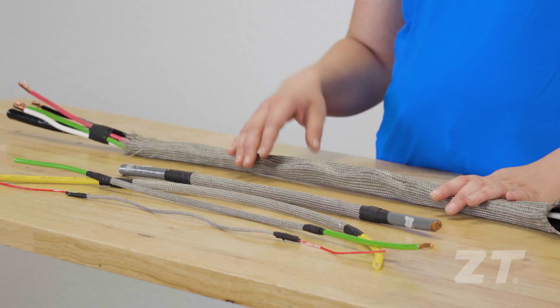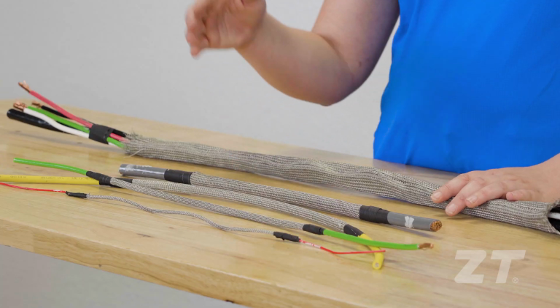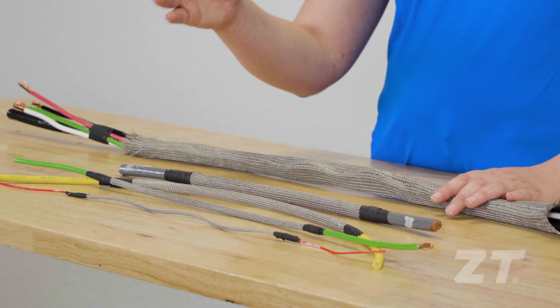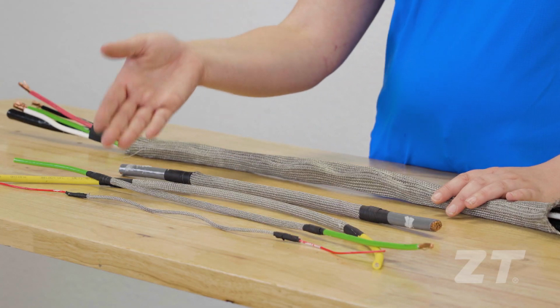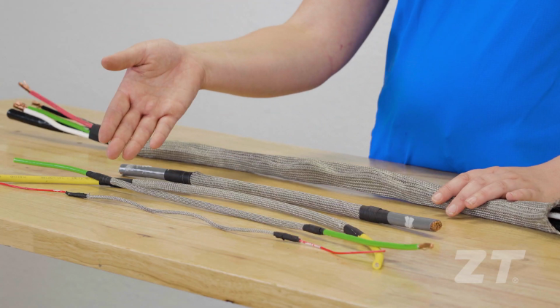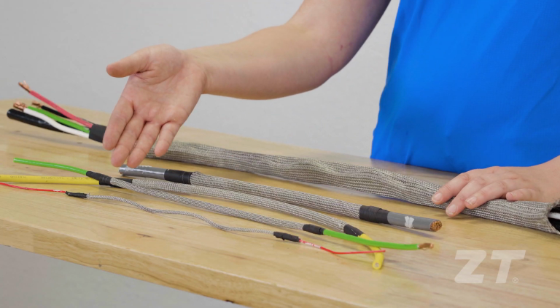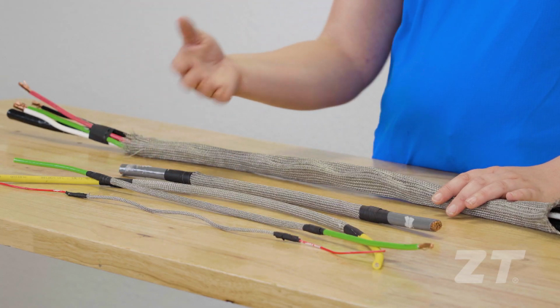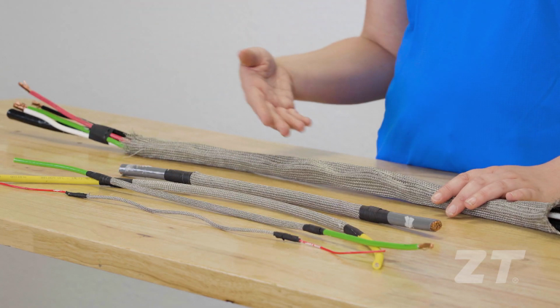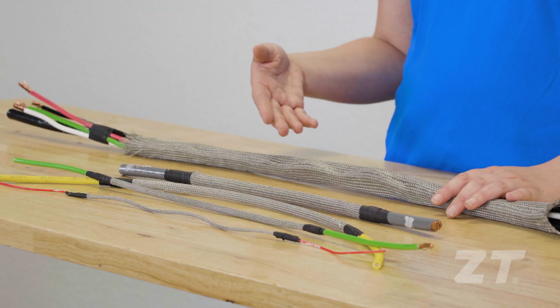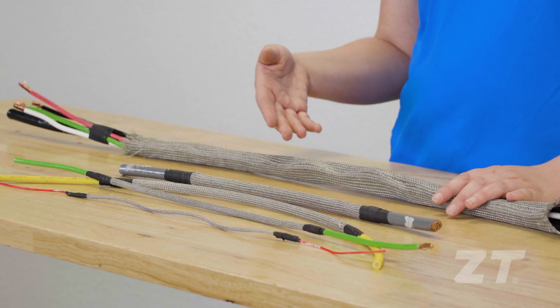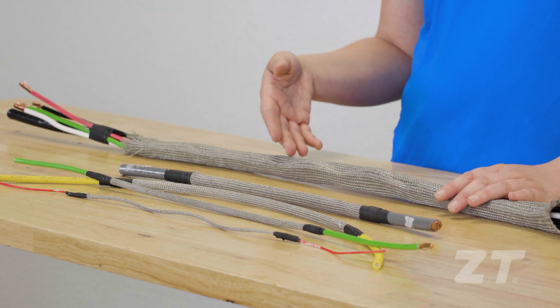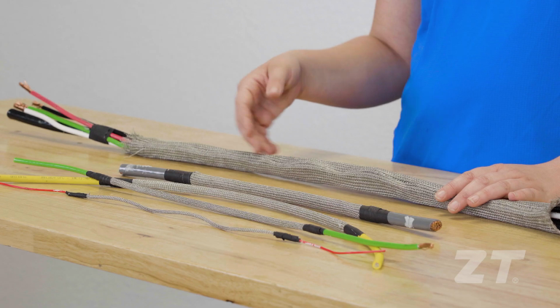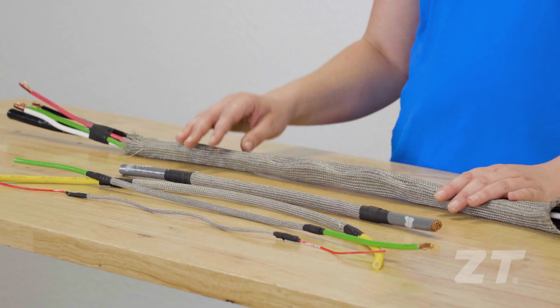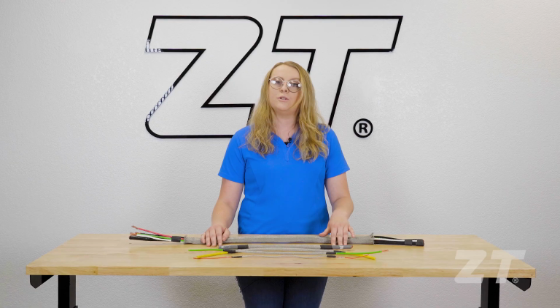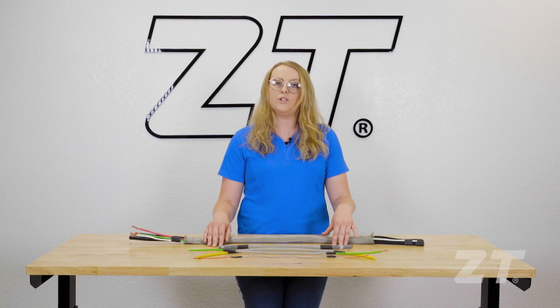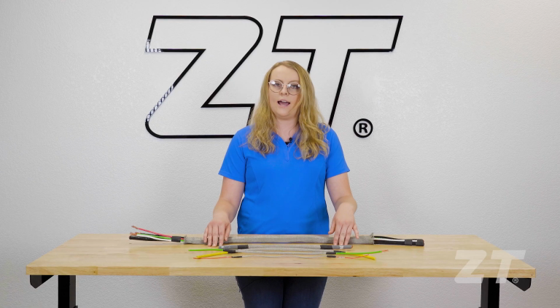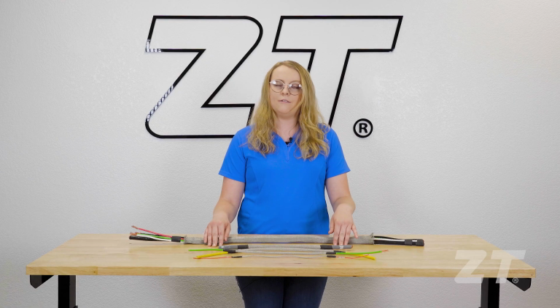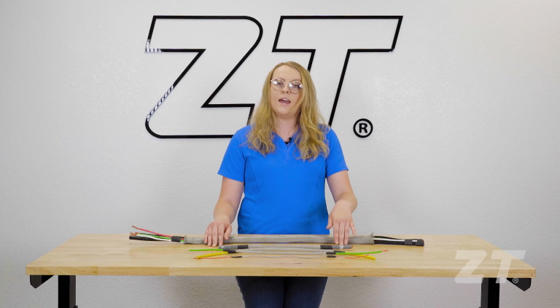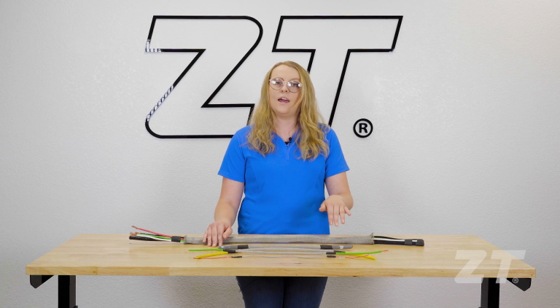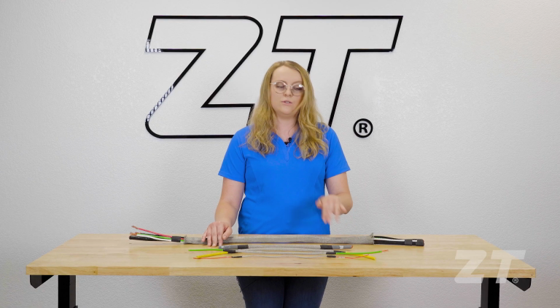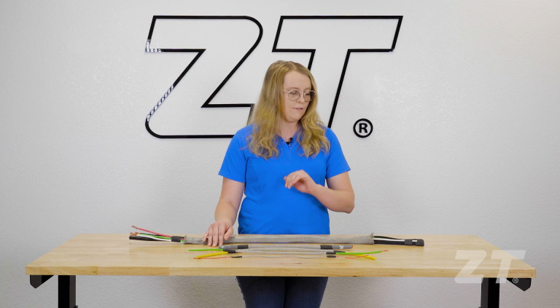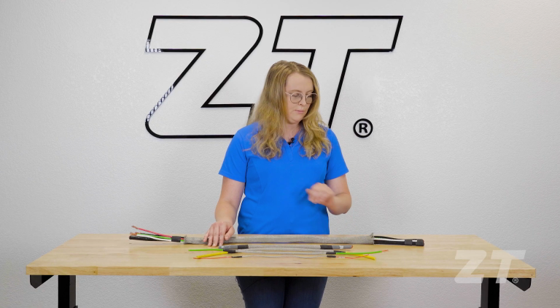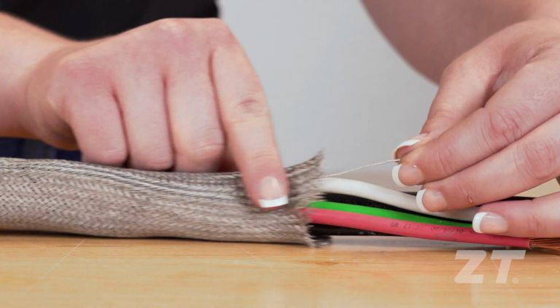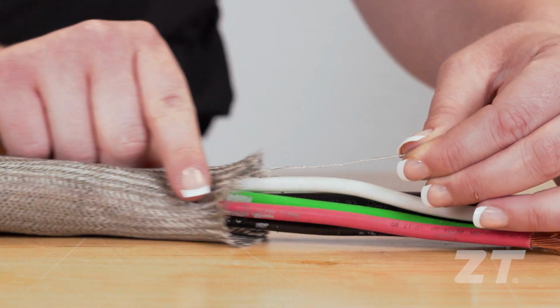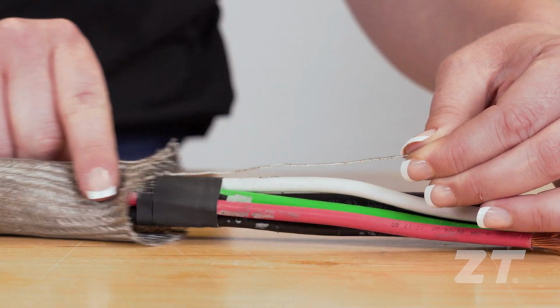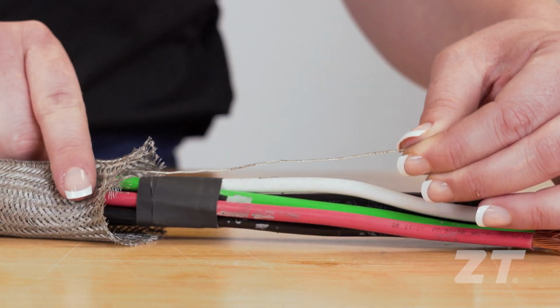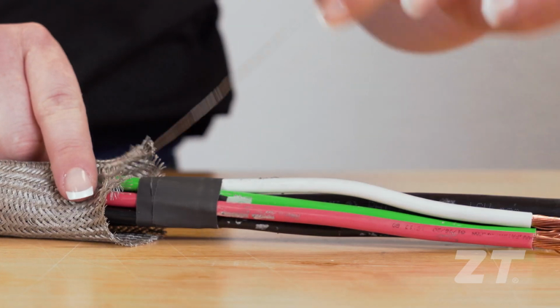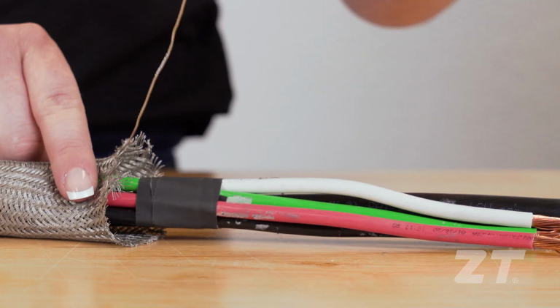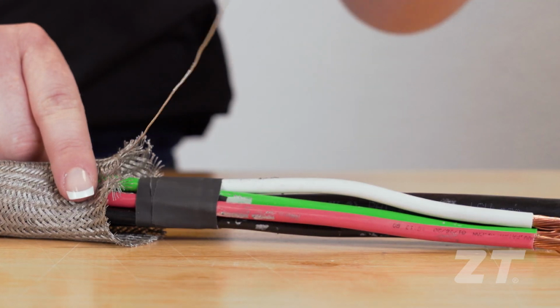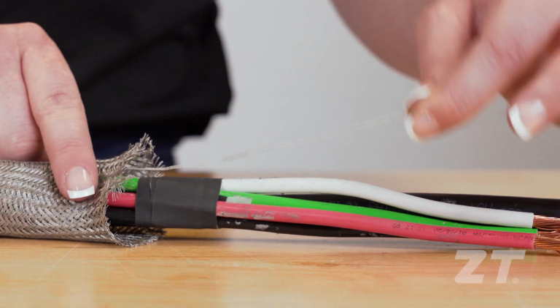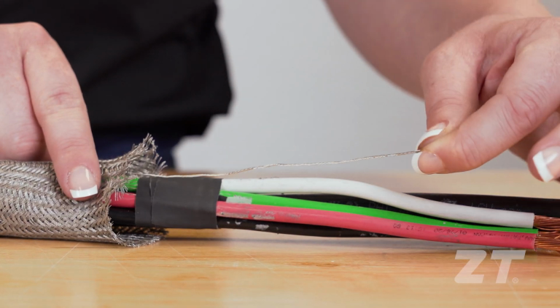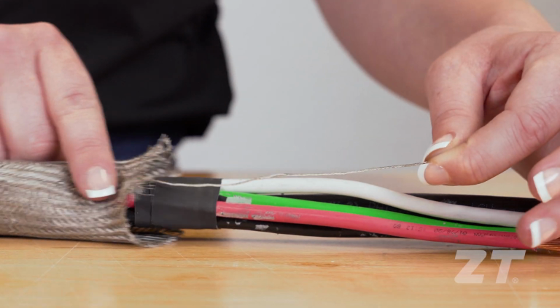As for sizes, we have a range from 1 1/8 inch up to 1 1/2 inch, and those are available with and without an integrated ground wire.